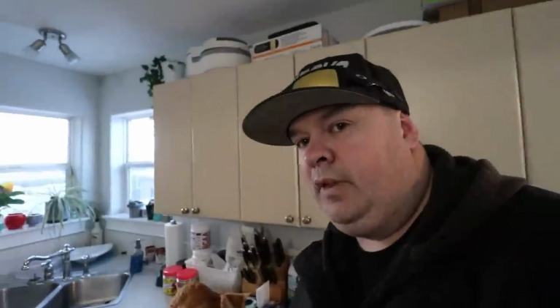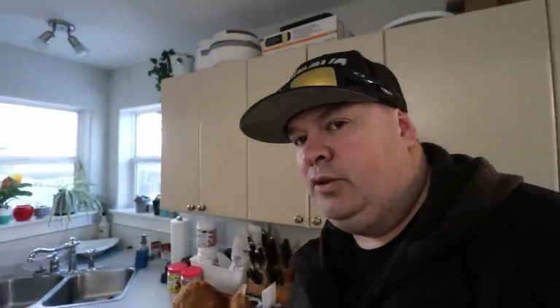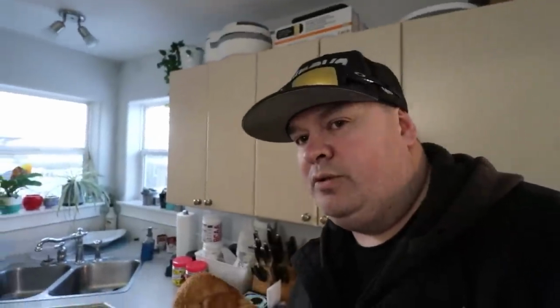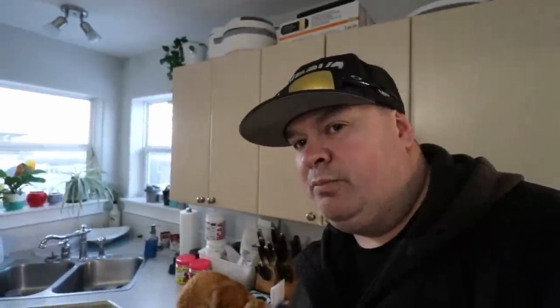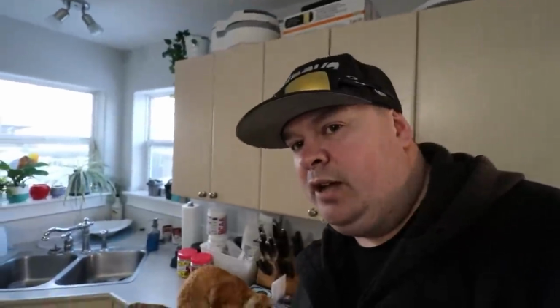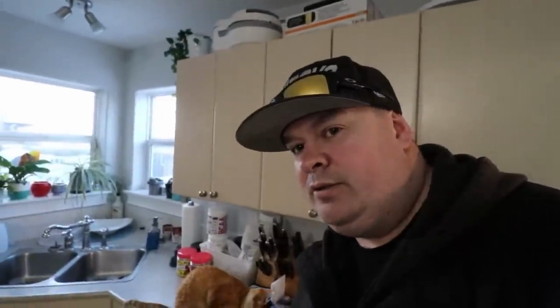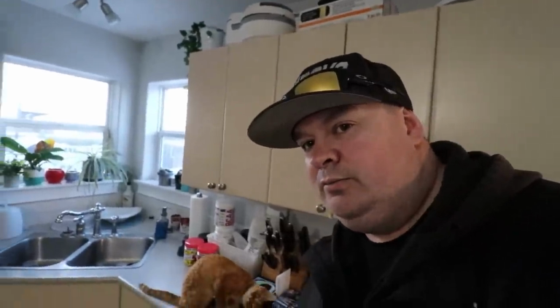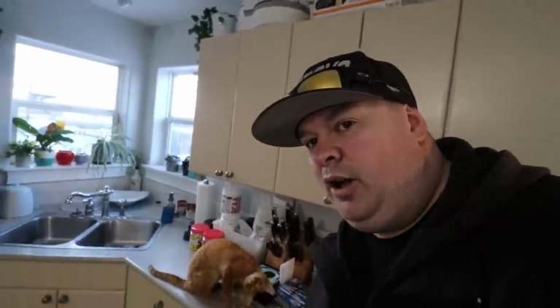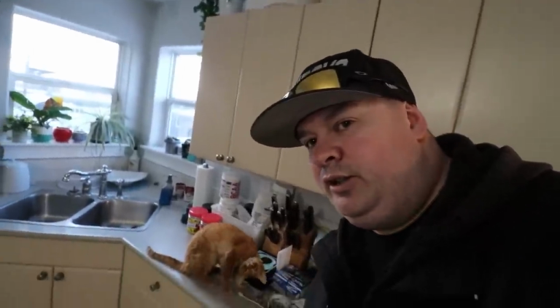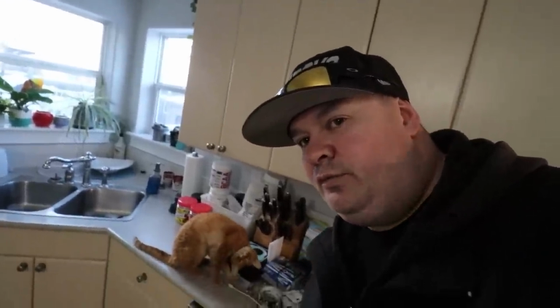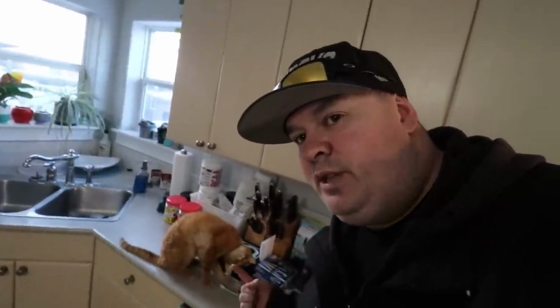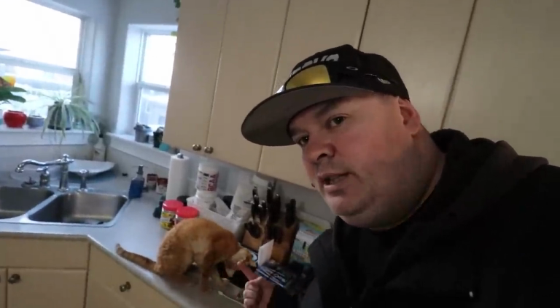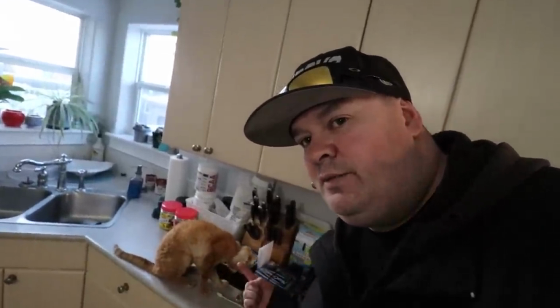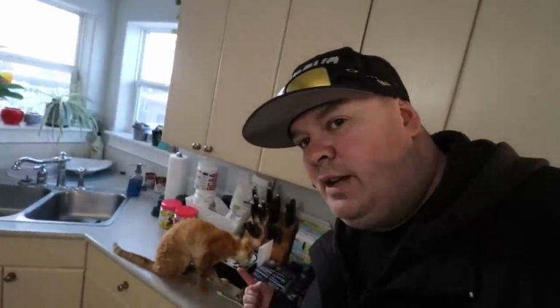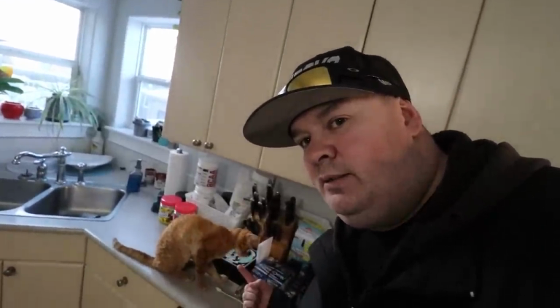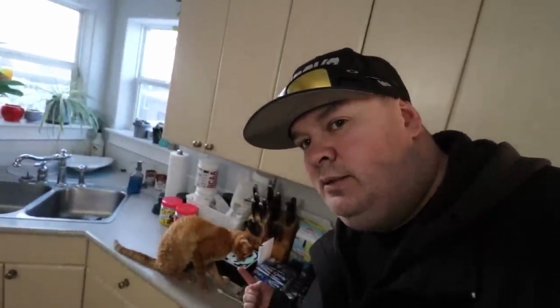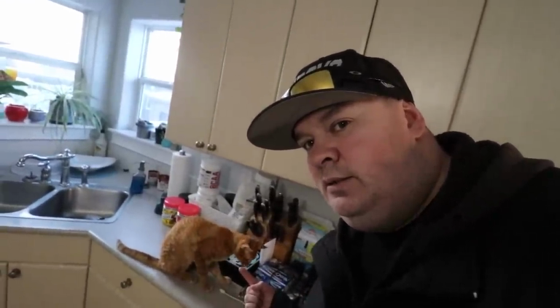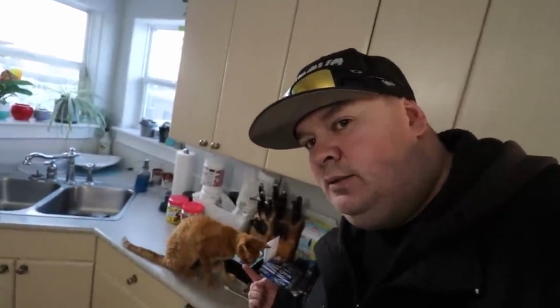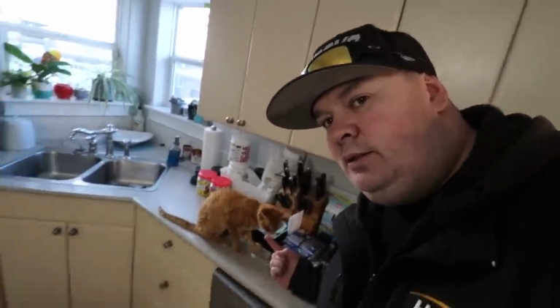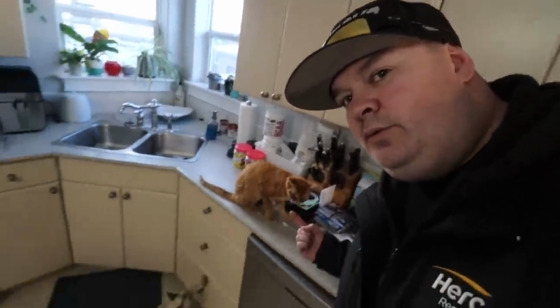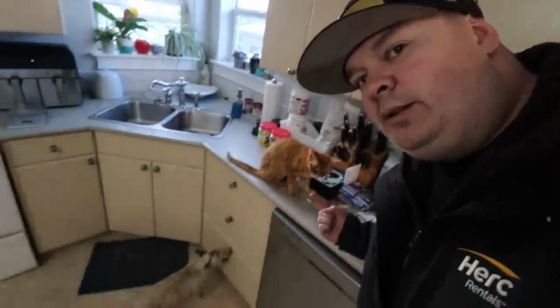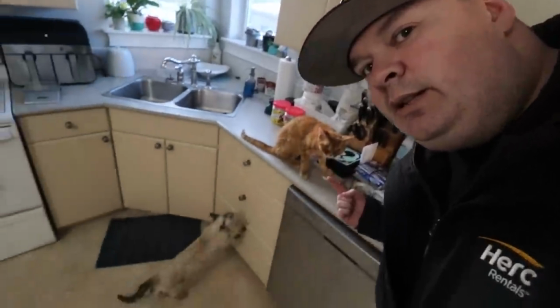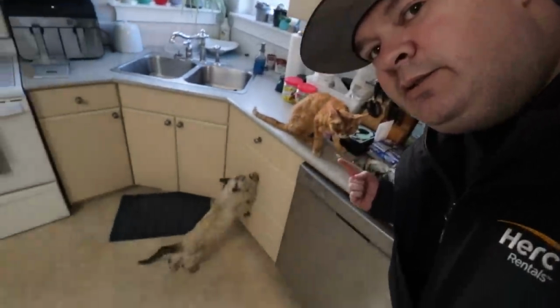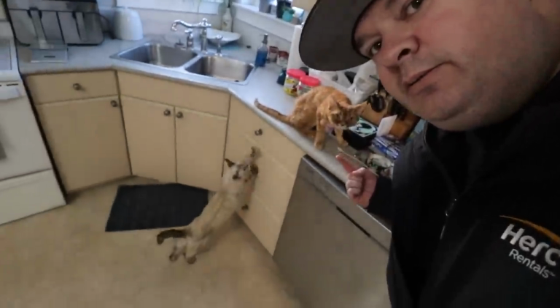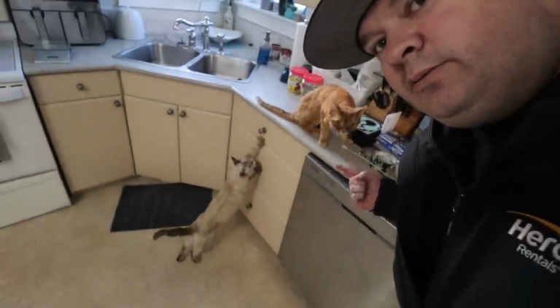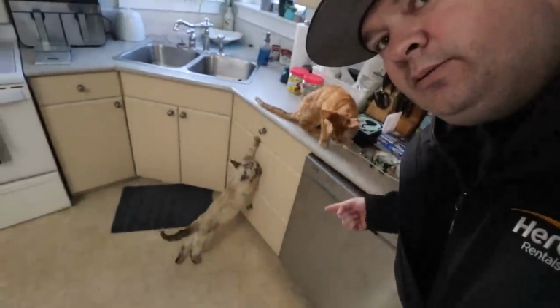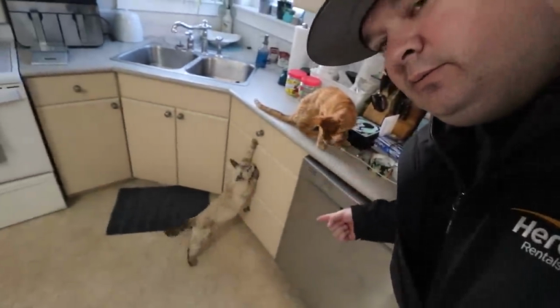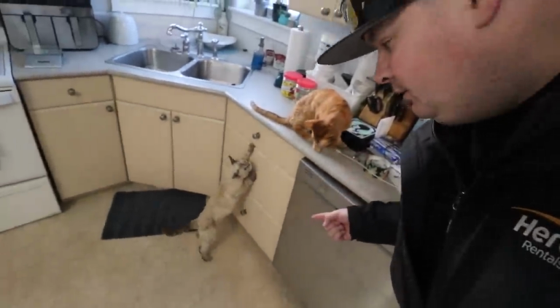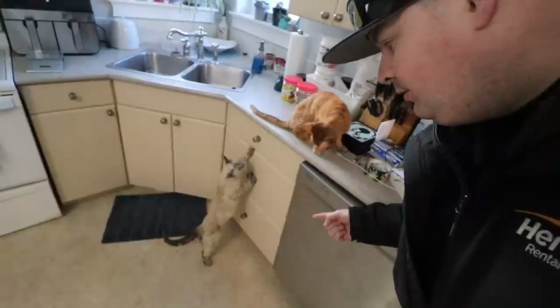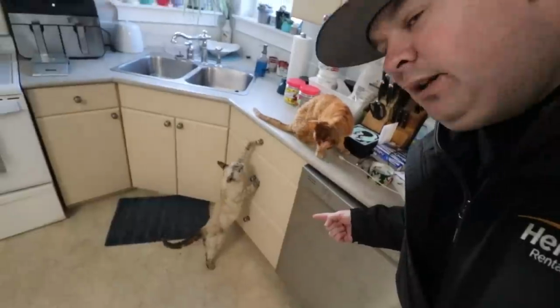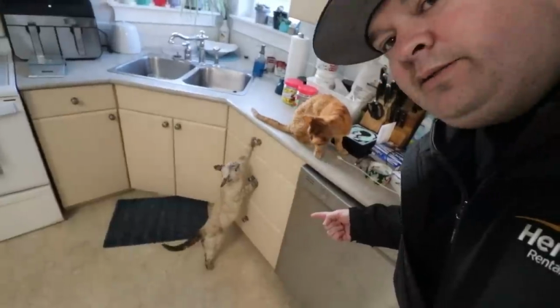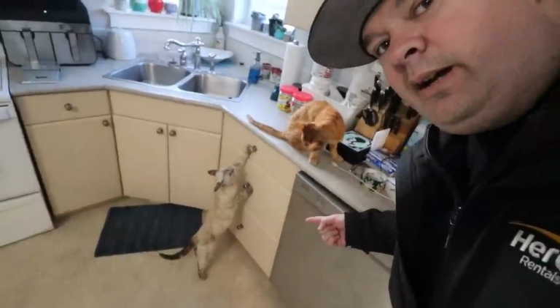You know what's up guys, Kyle here from Kitty Lifestyle — if you like kitties, this is your lifestyle.